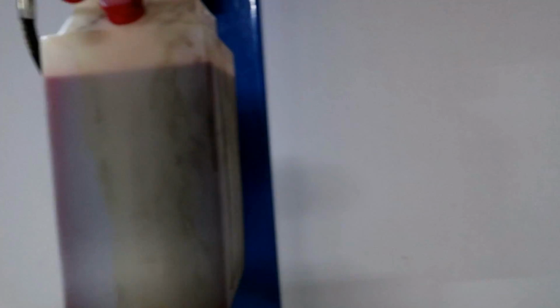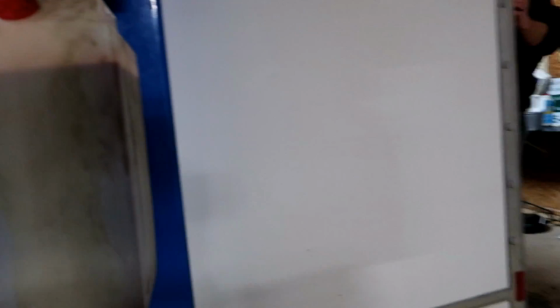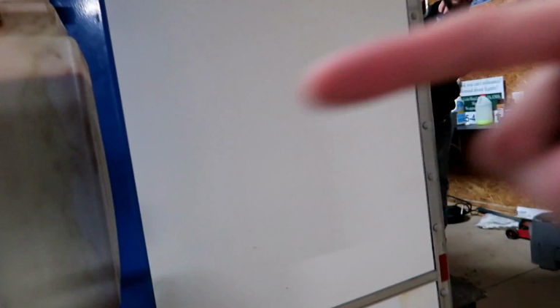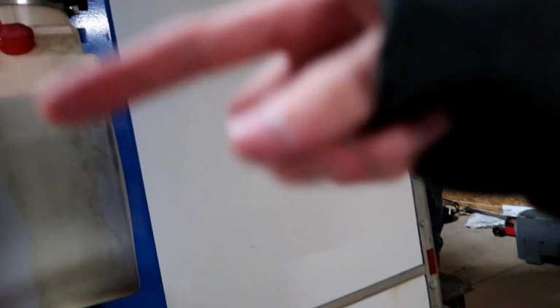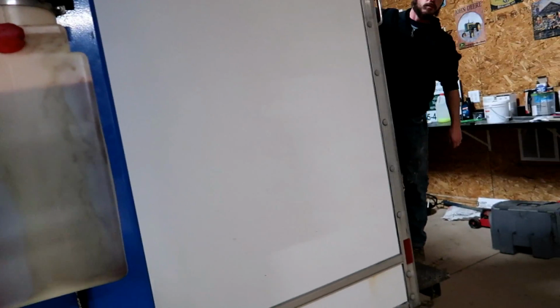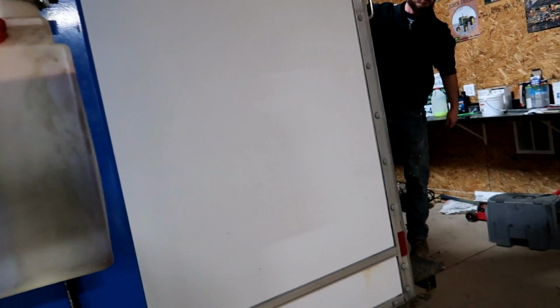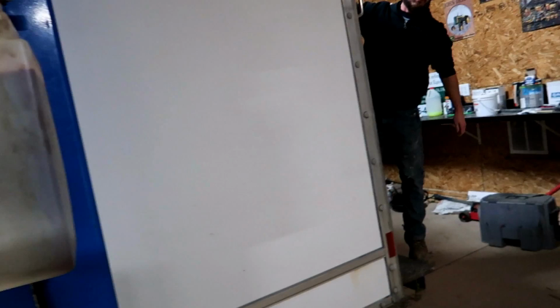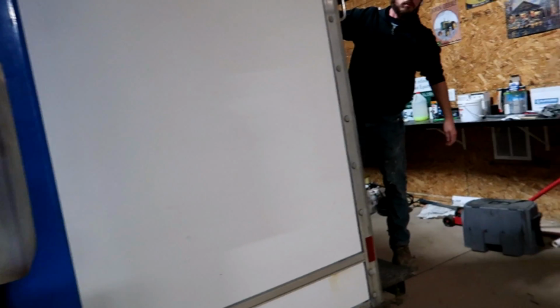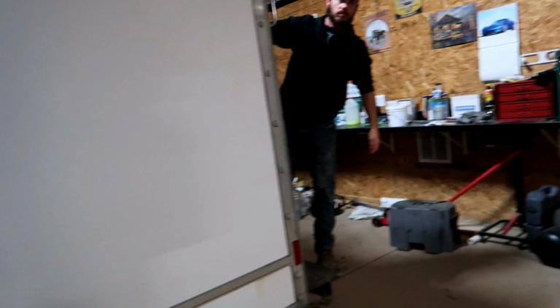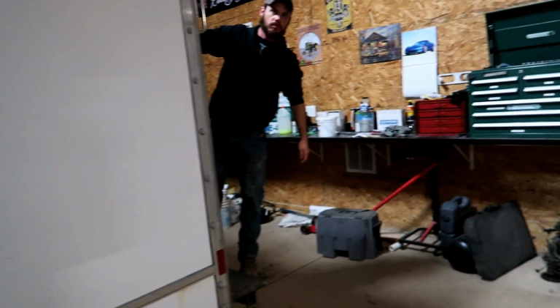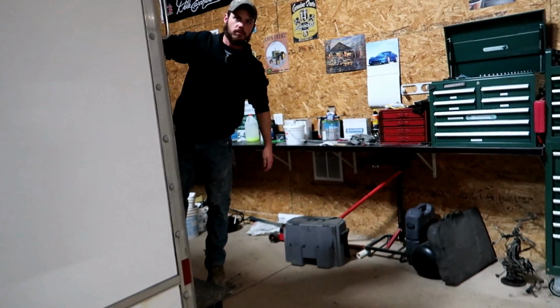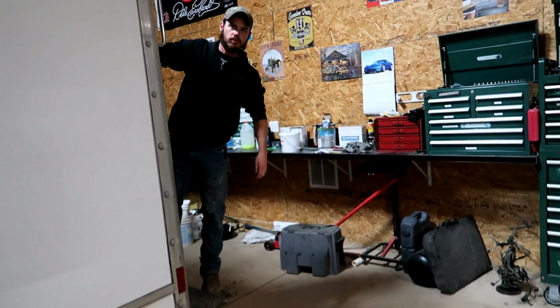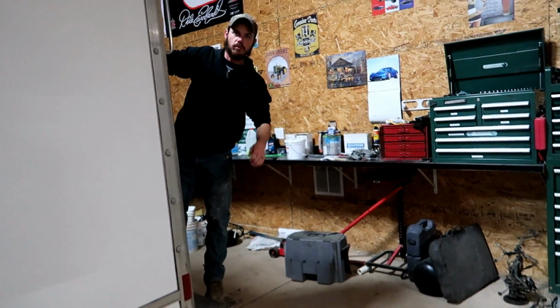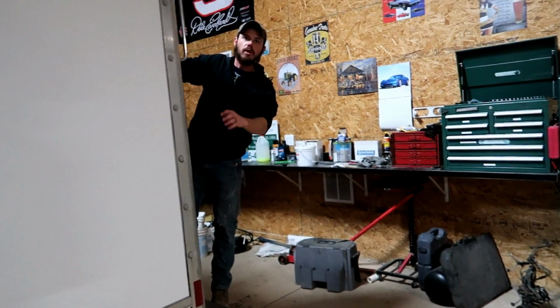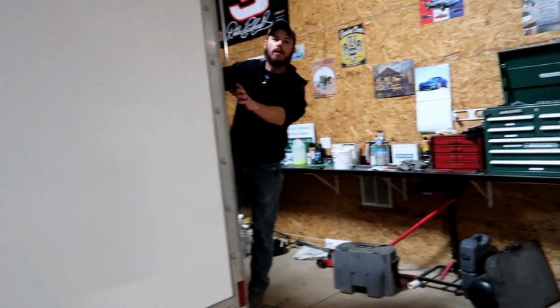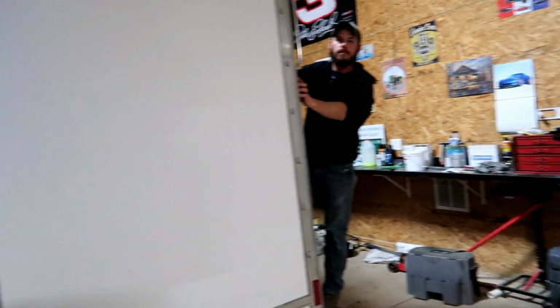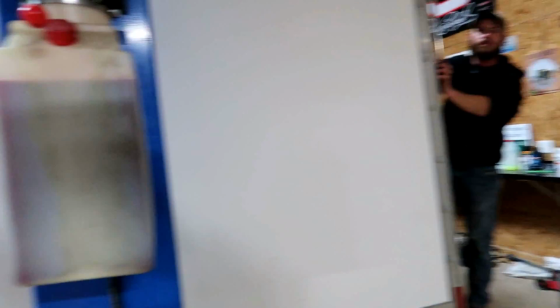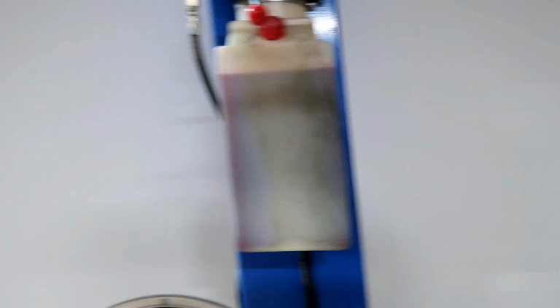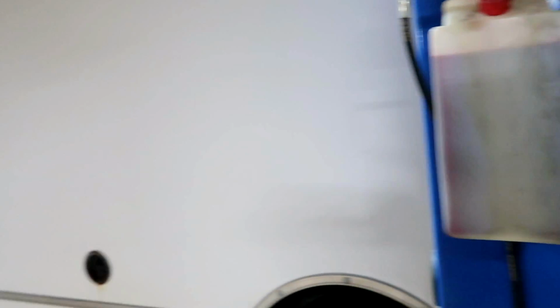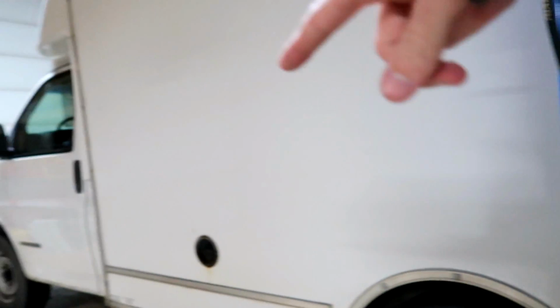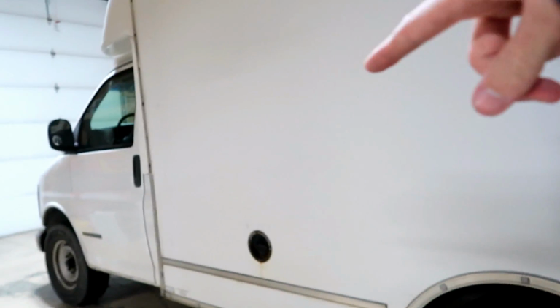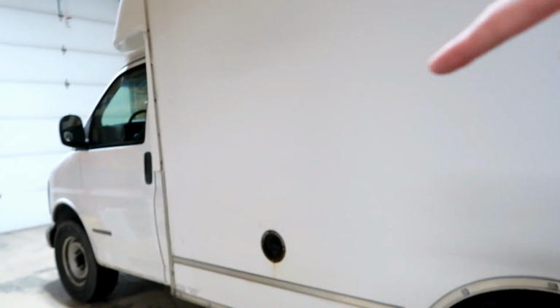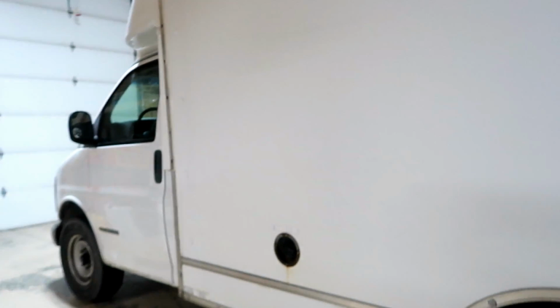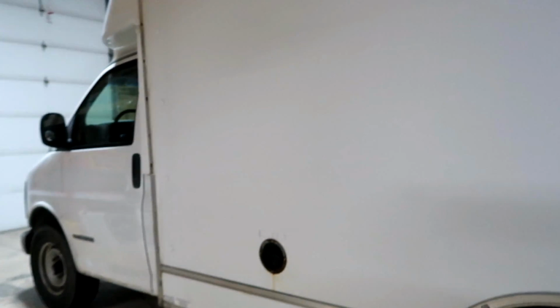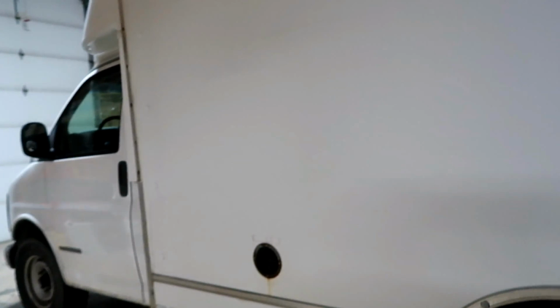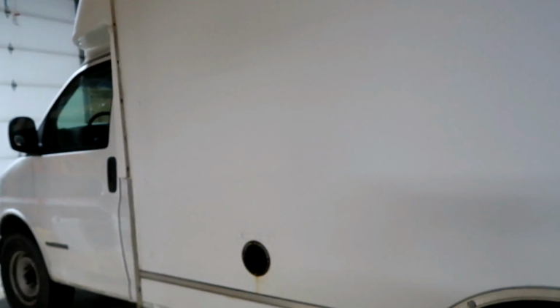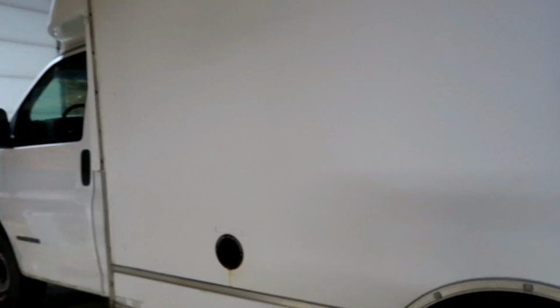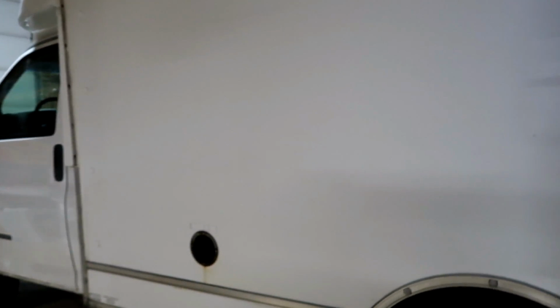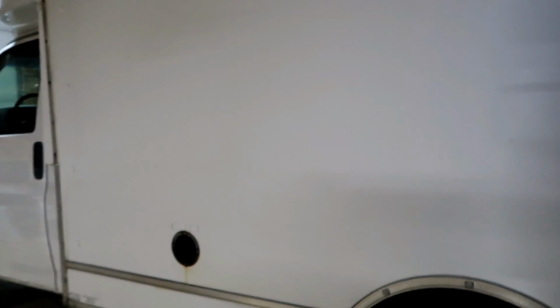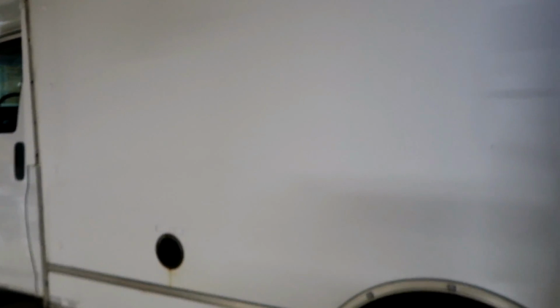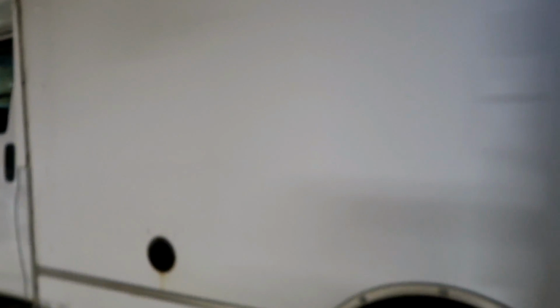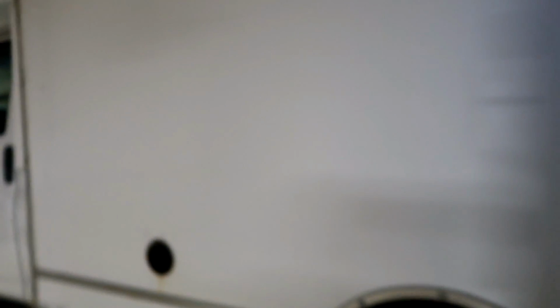Yeah, I got to pull my car out and then come right up at the door, and then you pull this truck out and pull right back in.